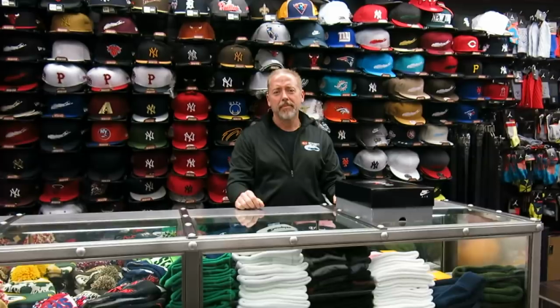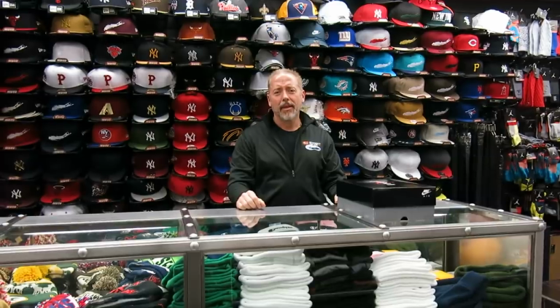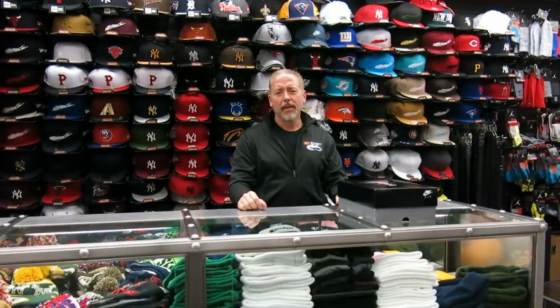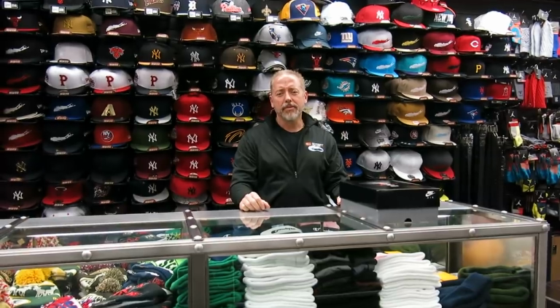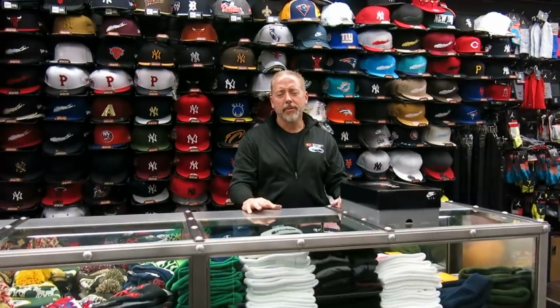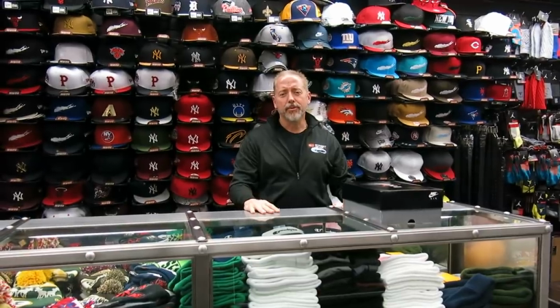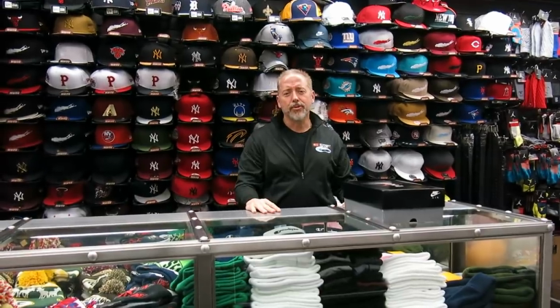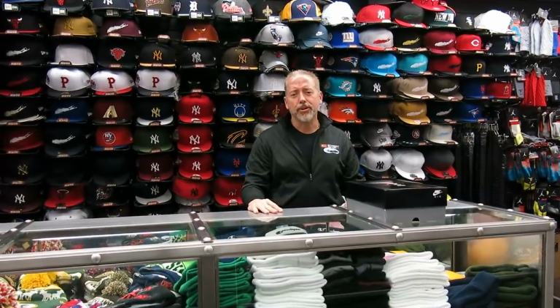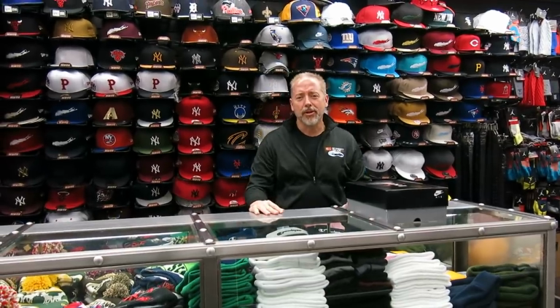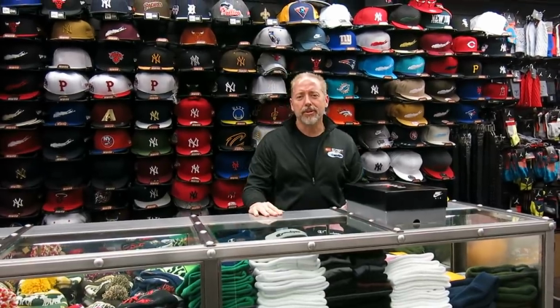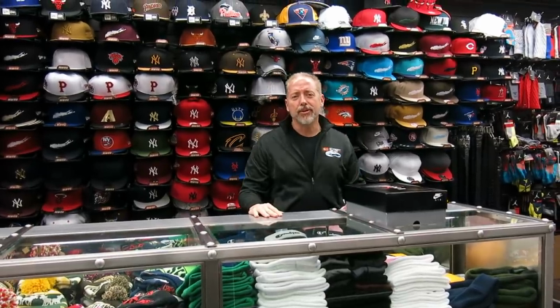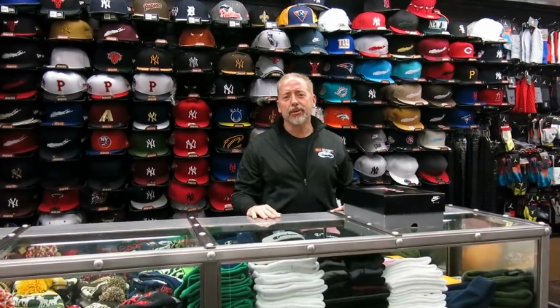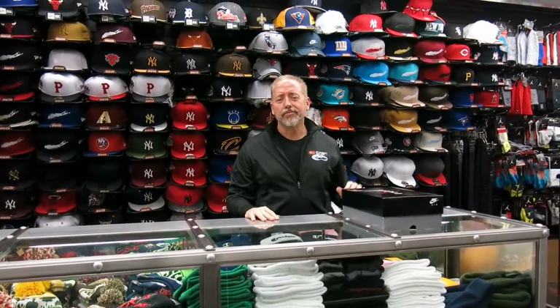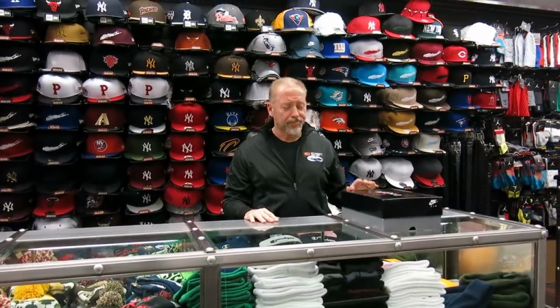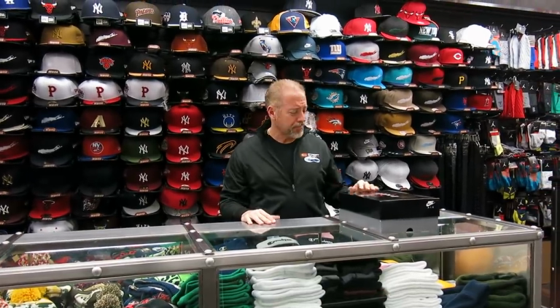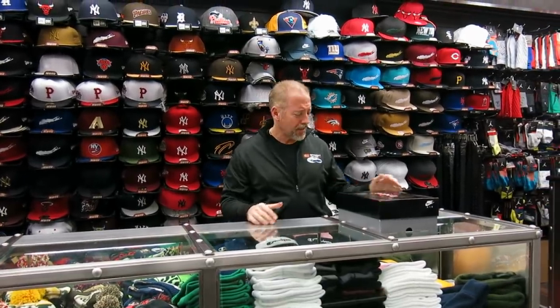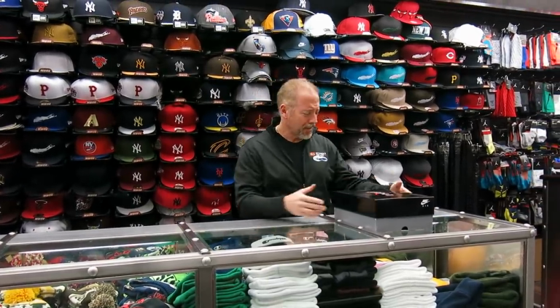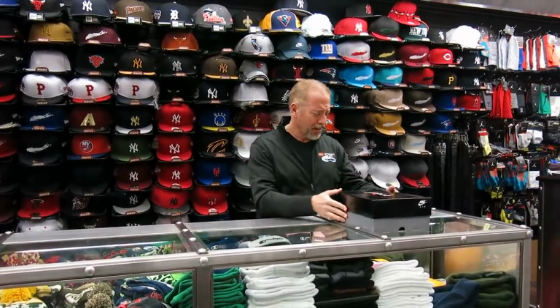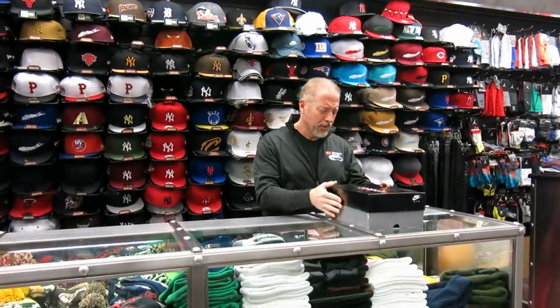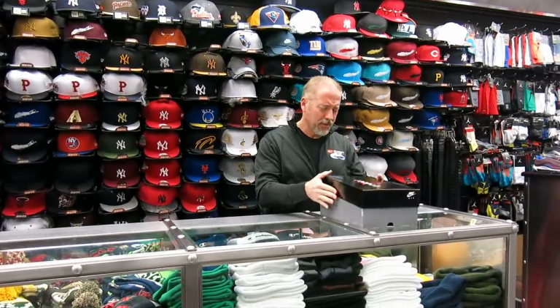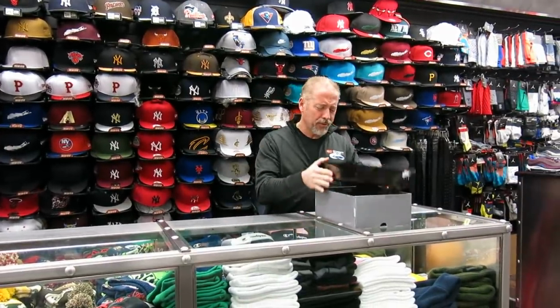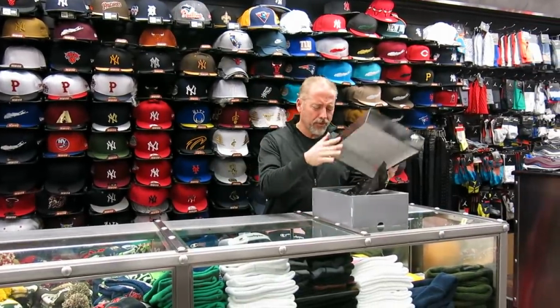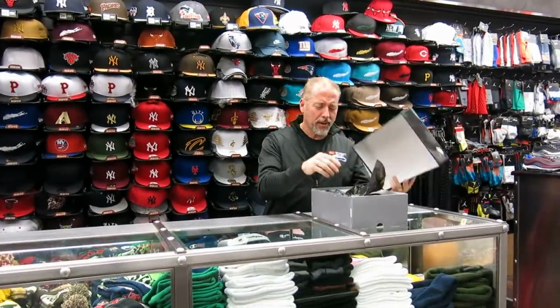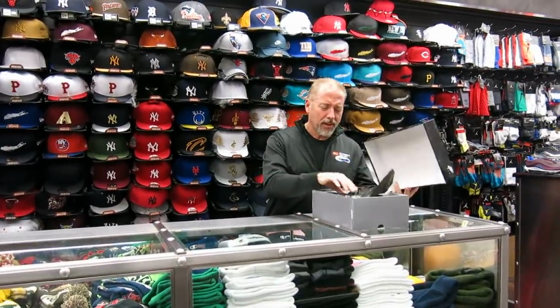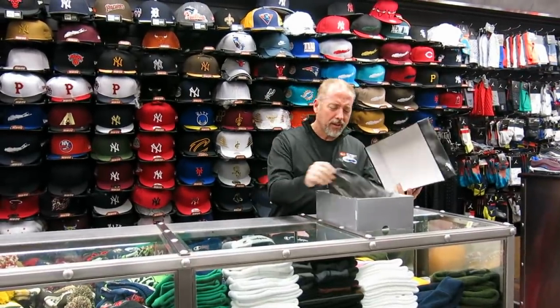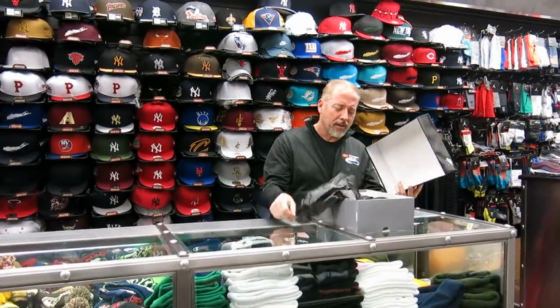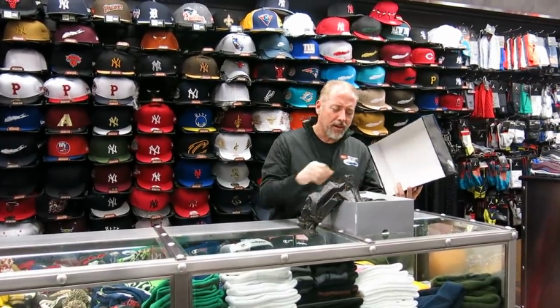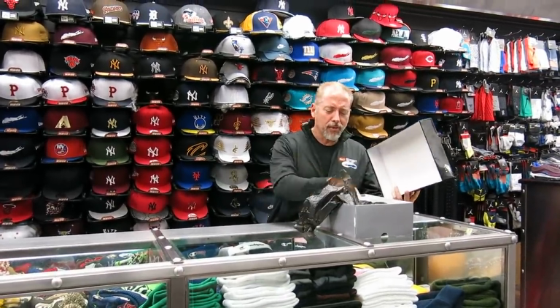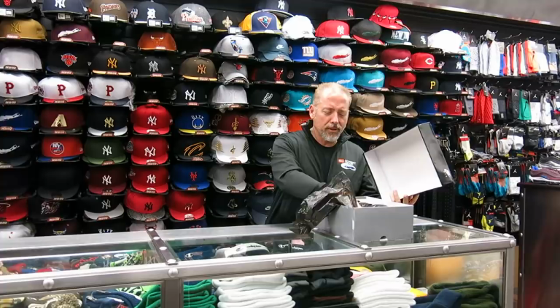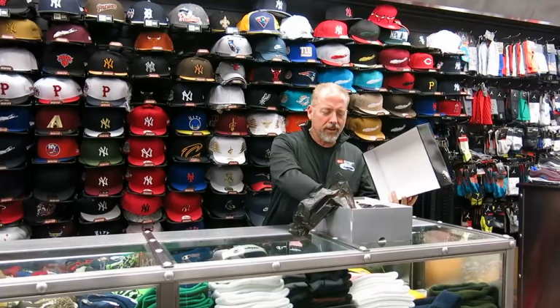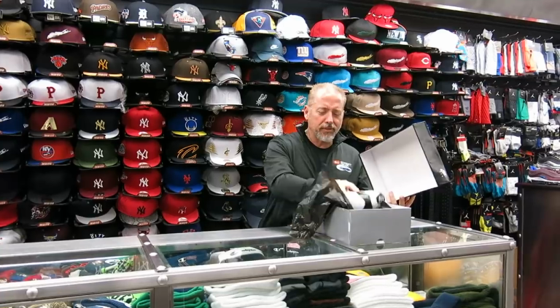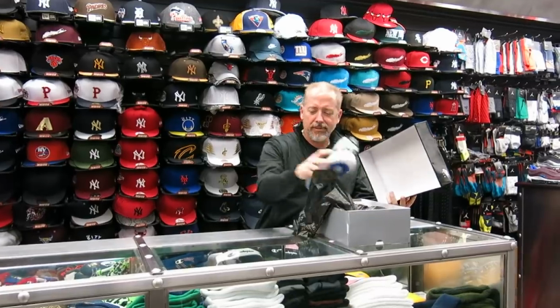Hey, what's up everybody? Richmond Streak here, Elmstead, New York. Today we're going to review Concord 11s.